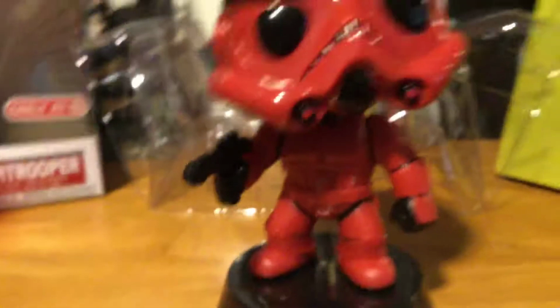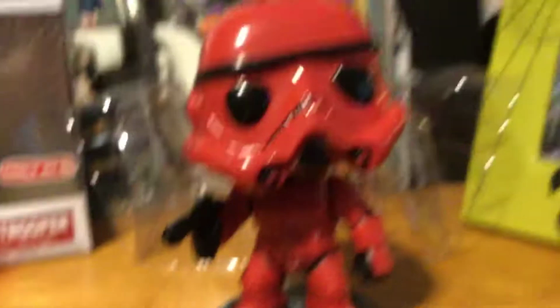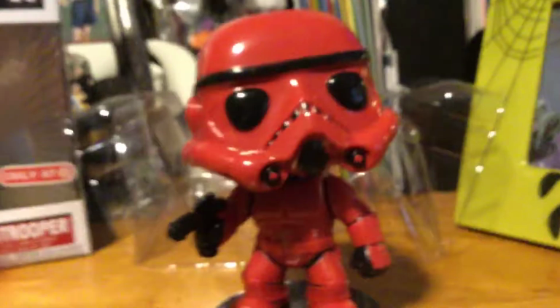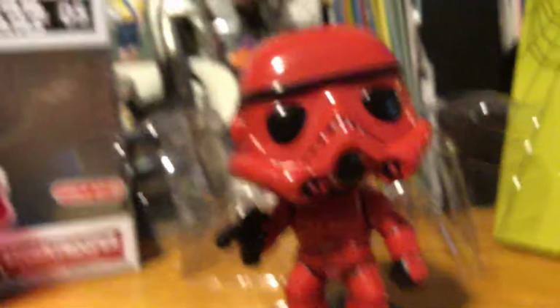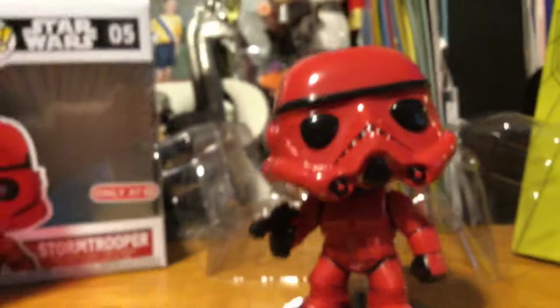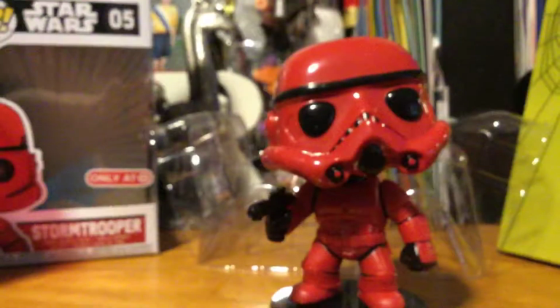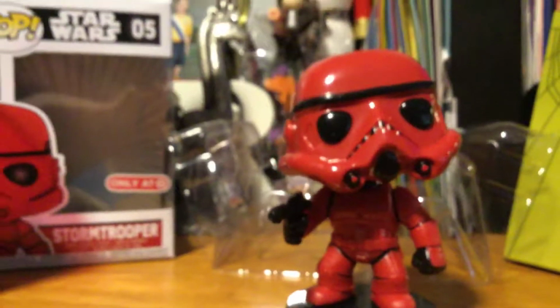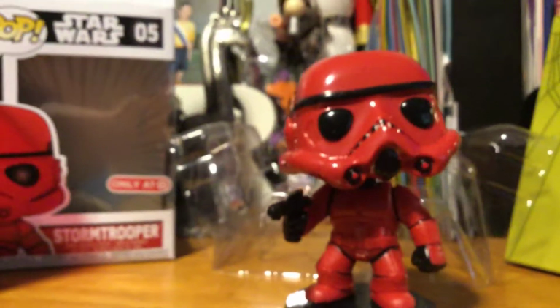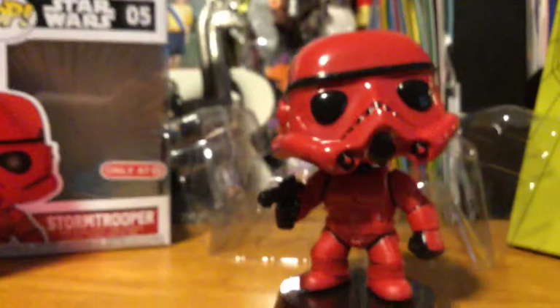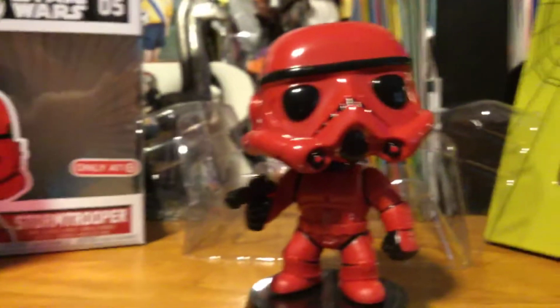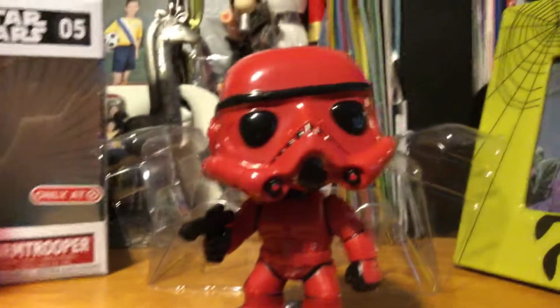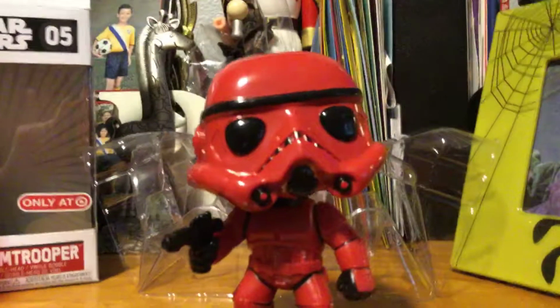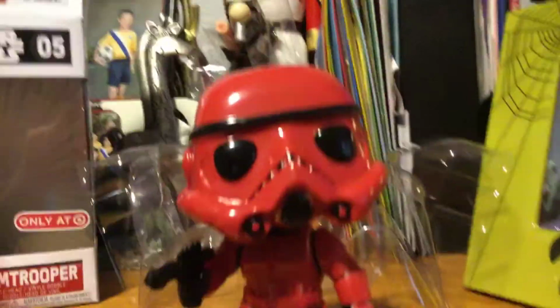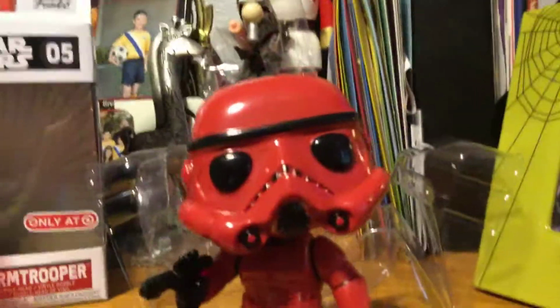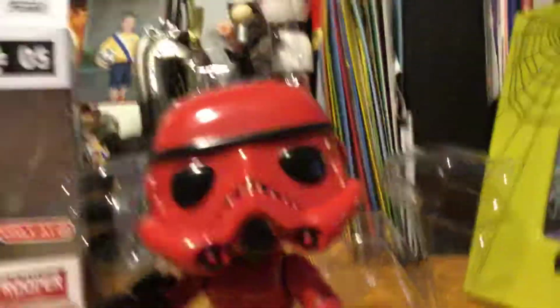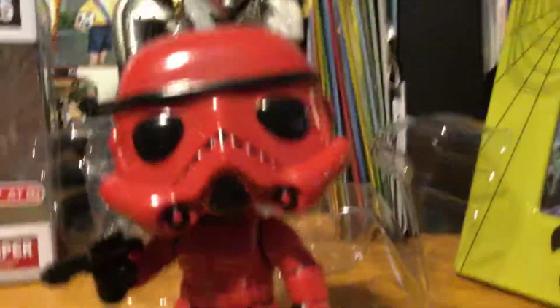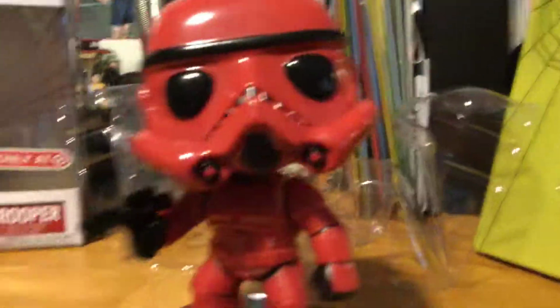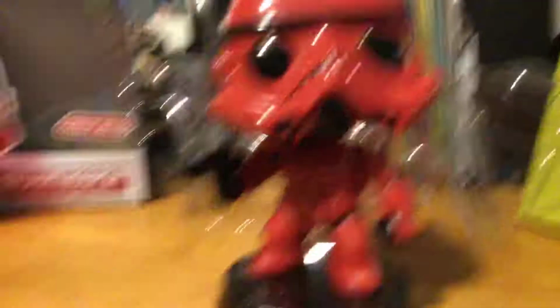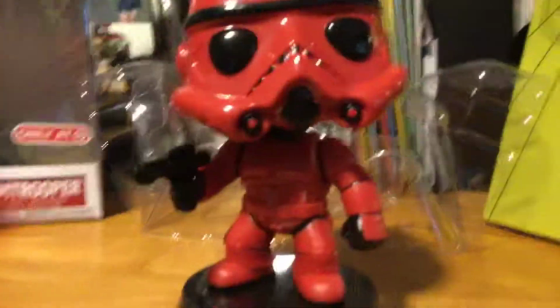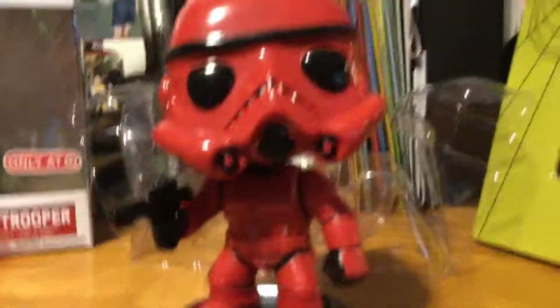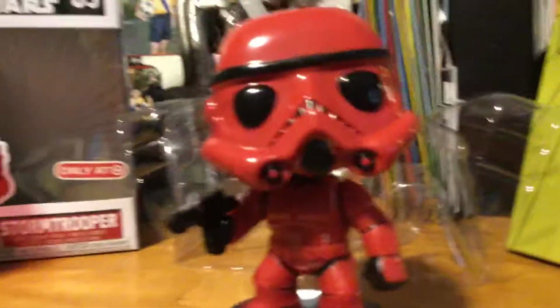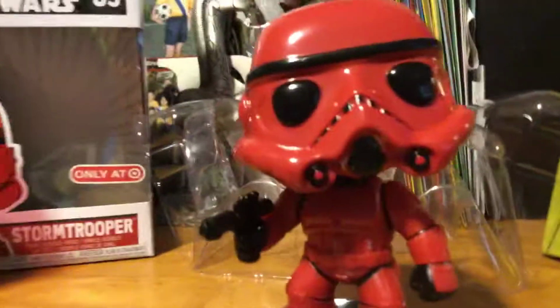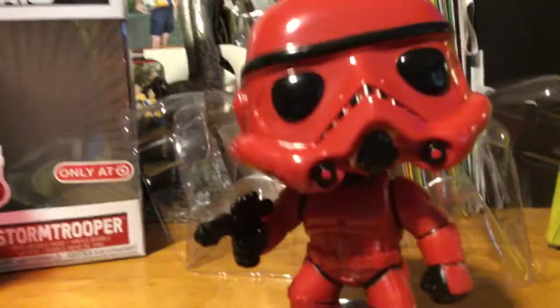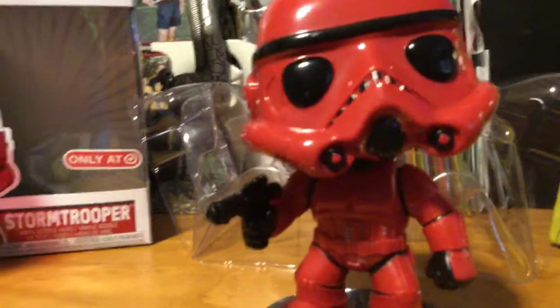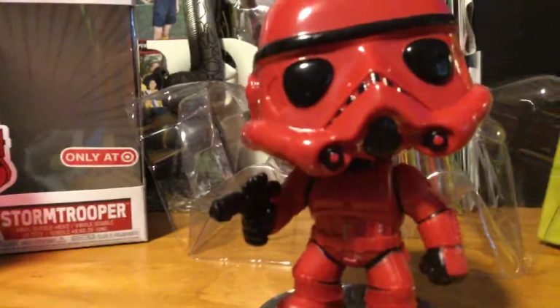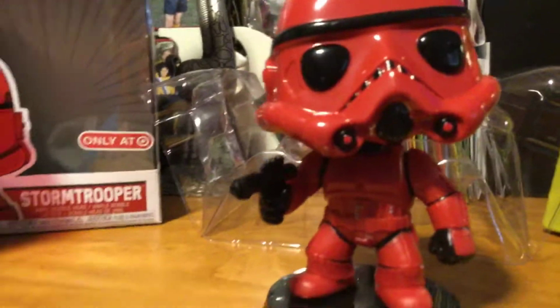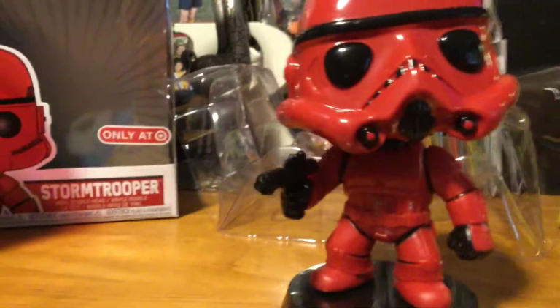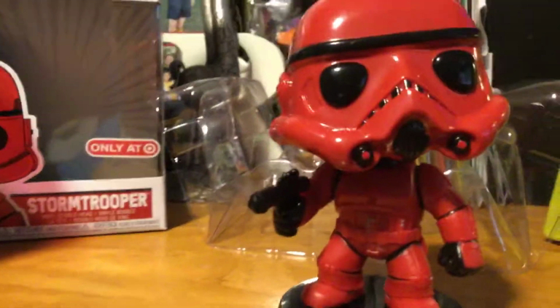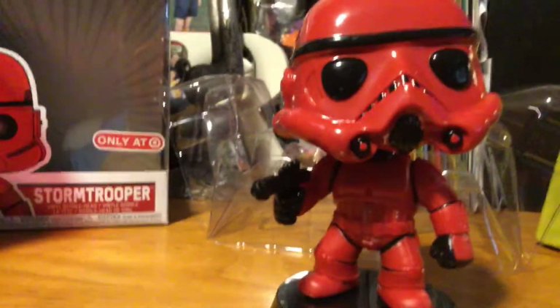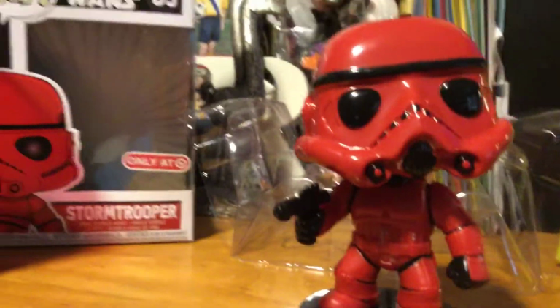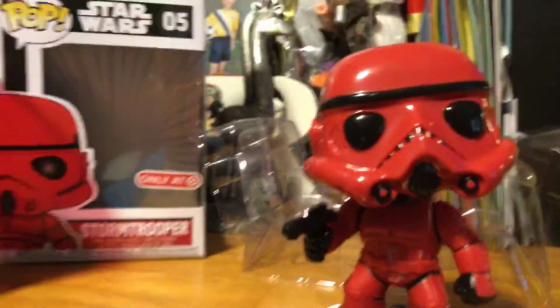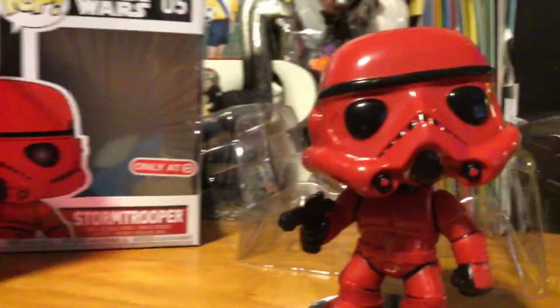And remember, this is a Target exclusive, so you can only pick it up at Target and Target only.